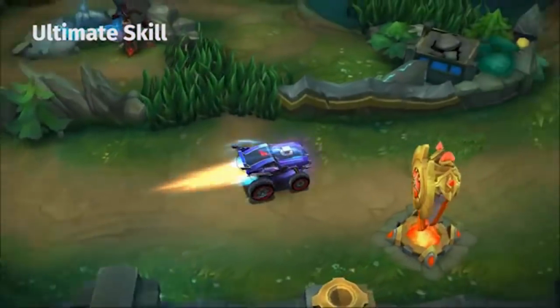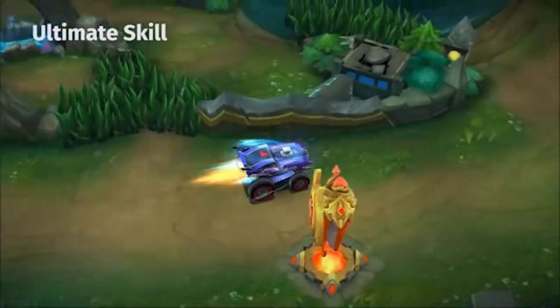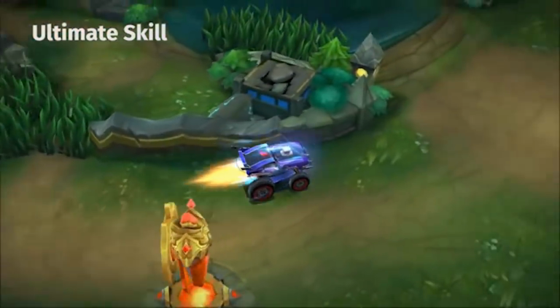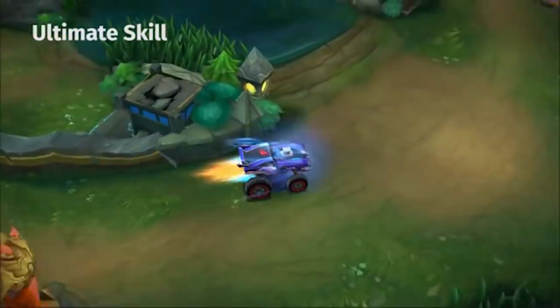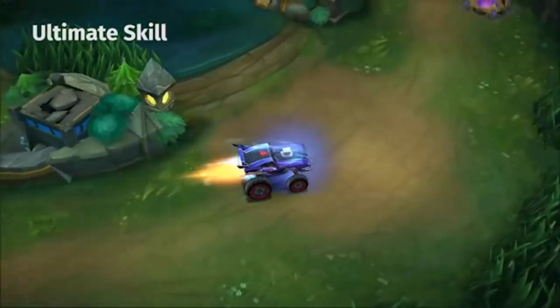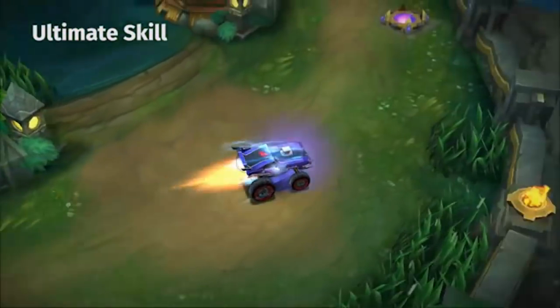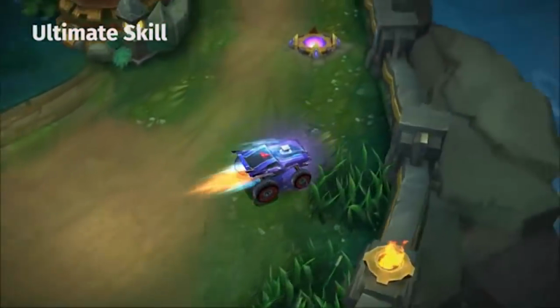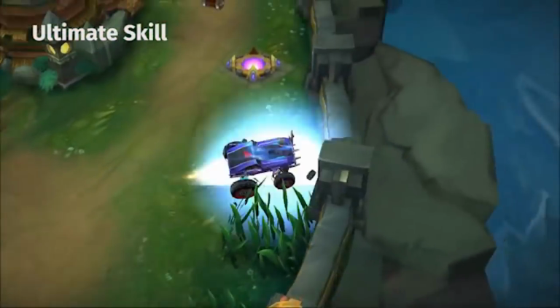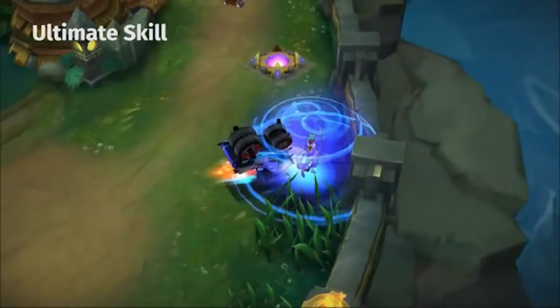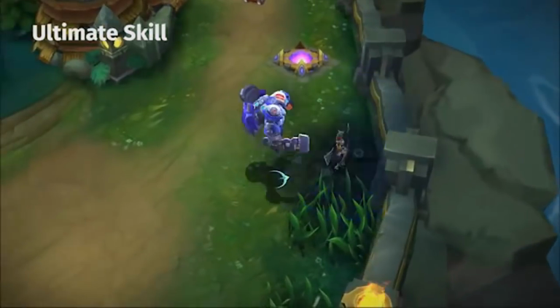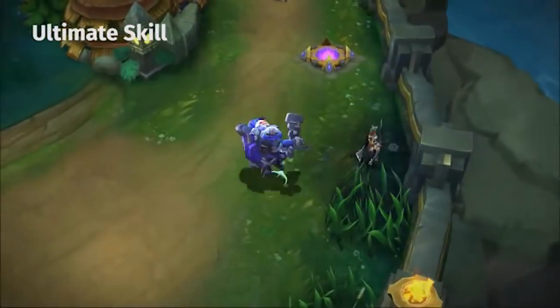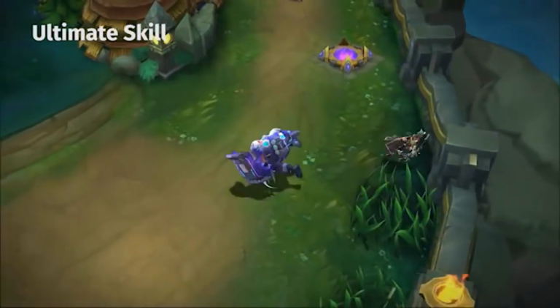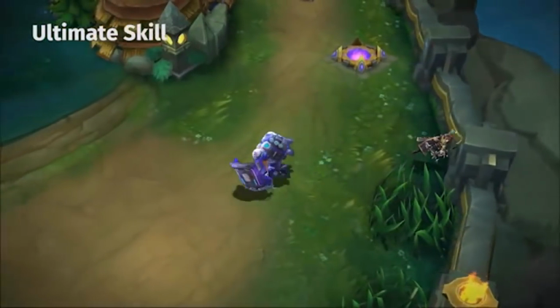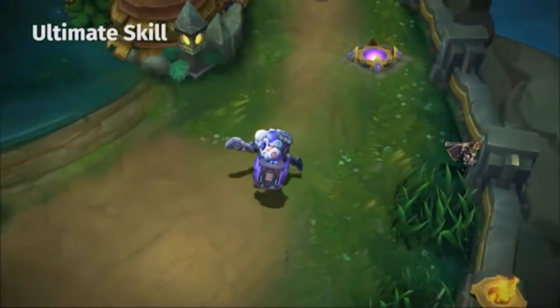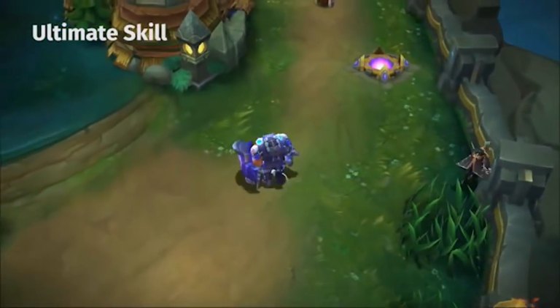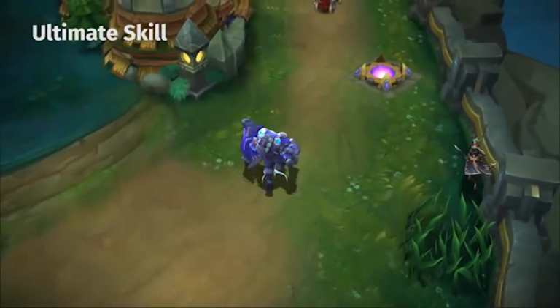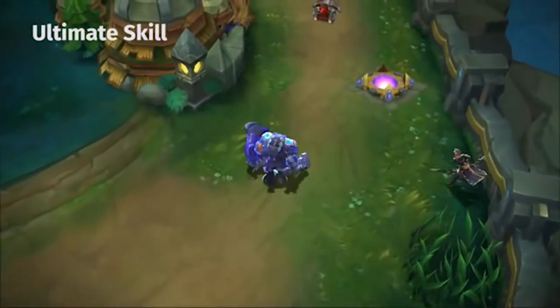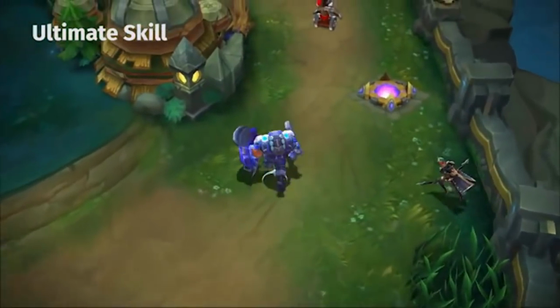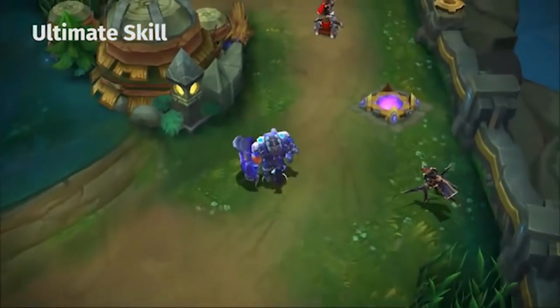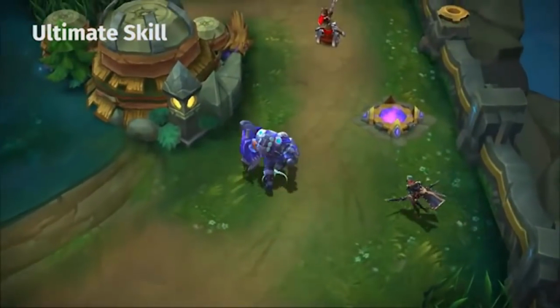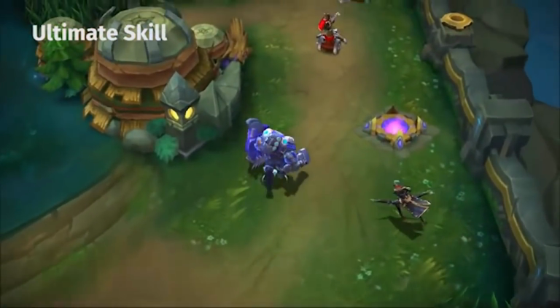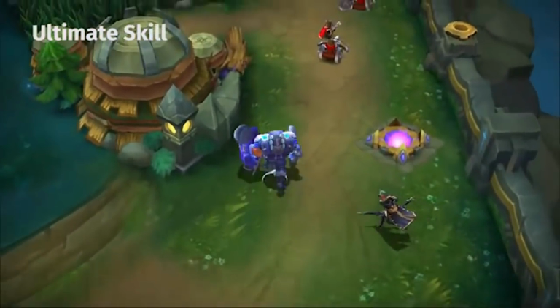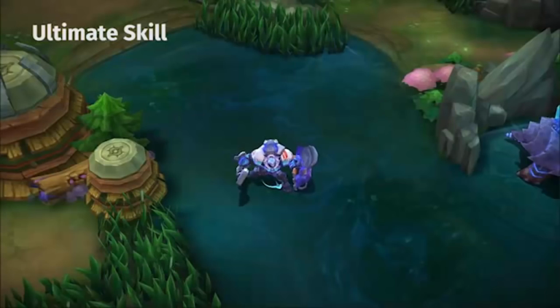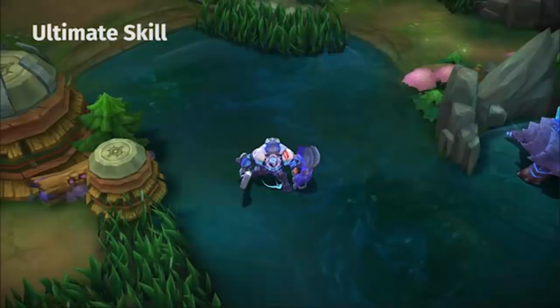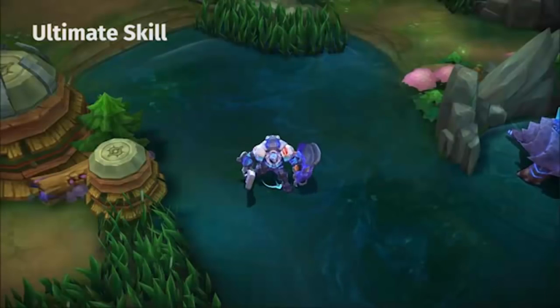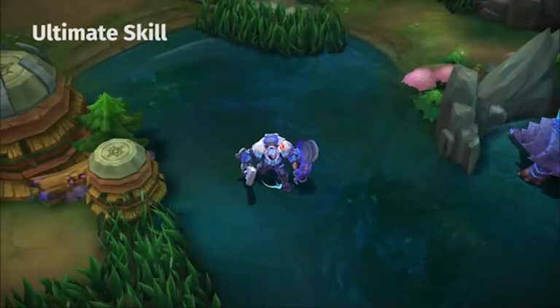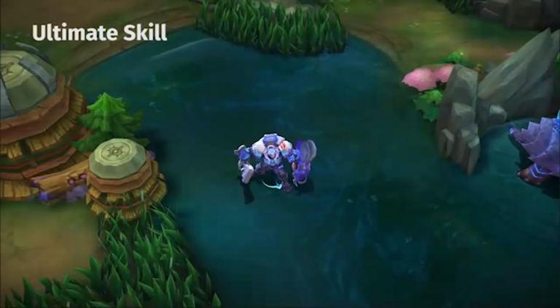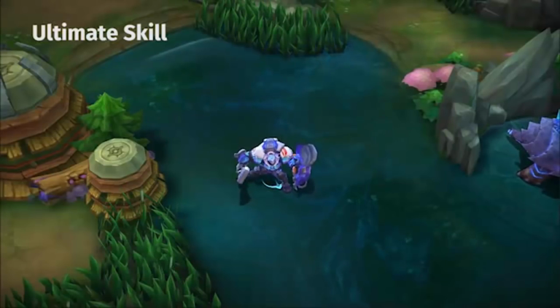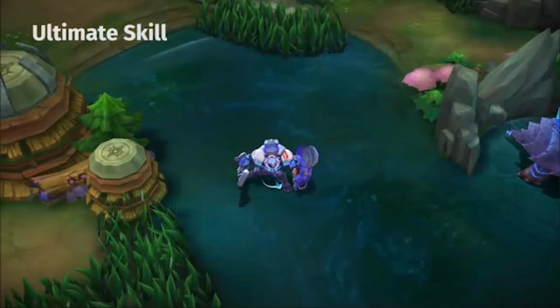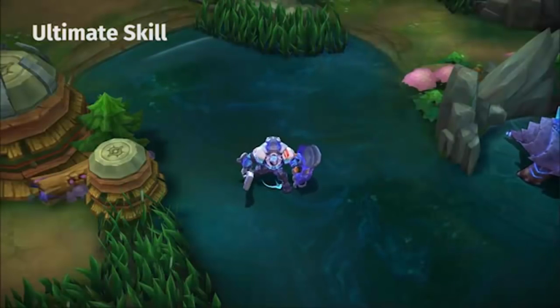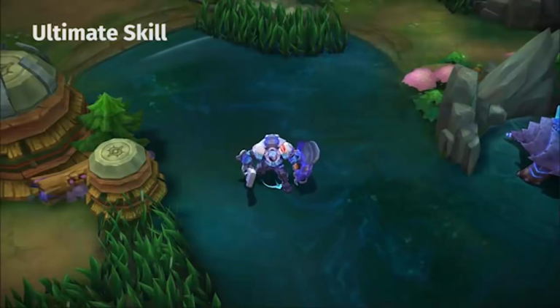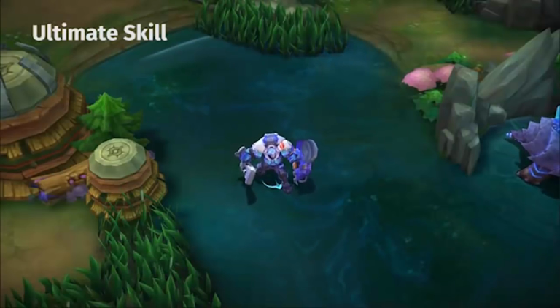His second skill is Missile Tackle. It launches several vehicle missiles forward and can lock onto most — at three enemies — in a cone shape, dealing magic damage and lowering their movement speed.